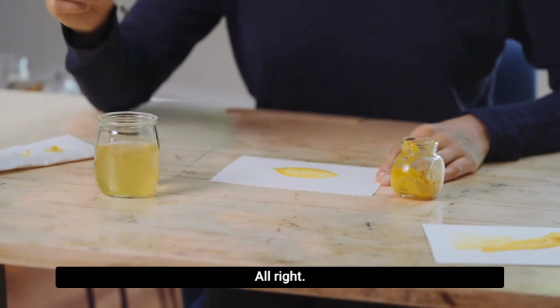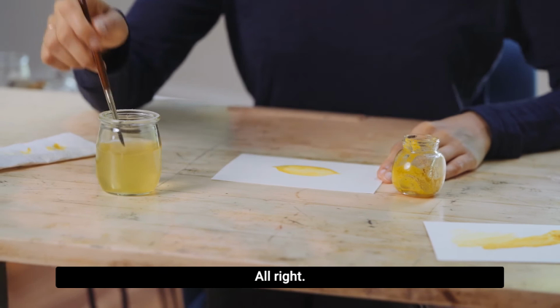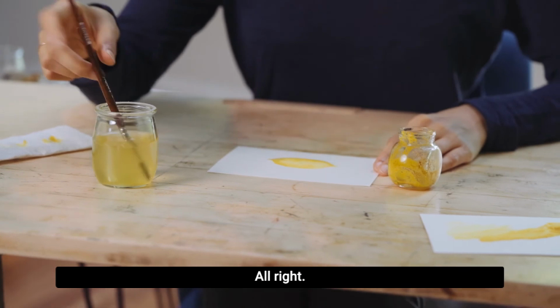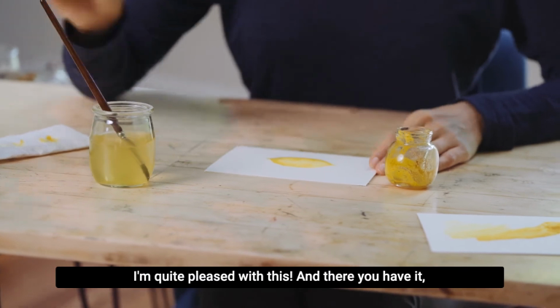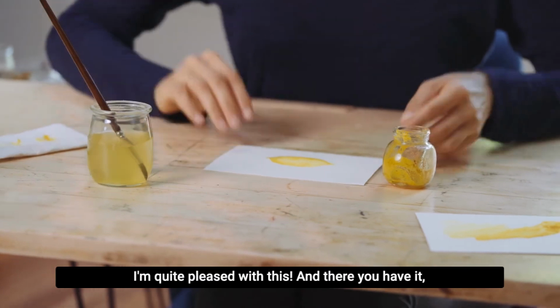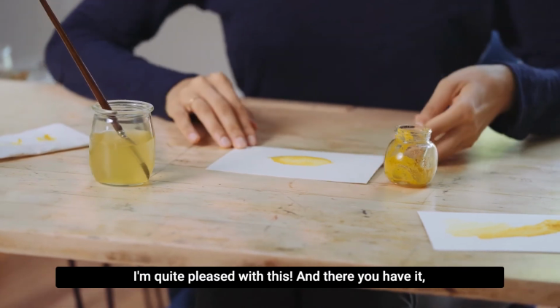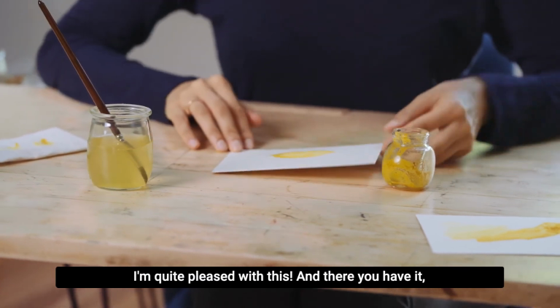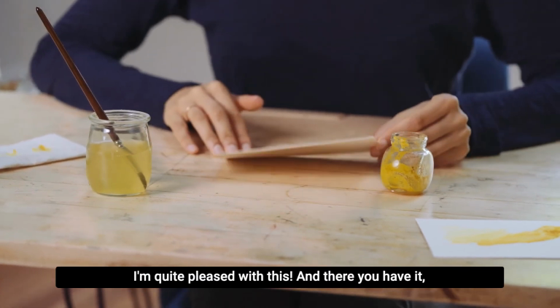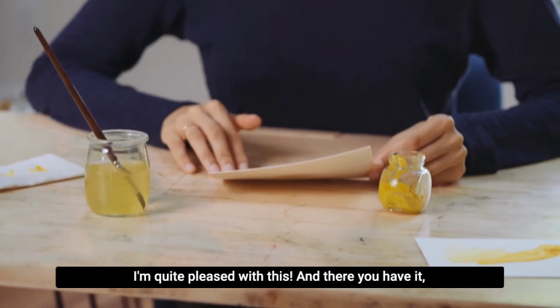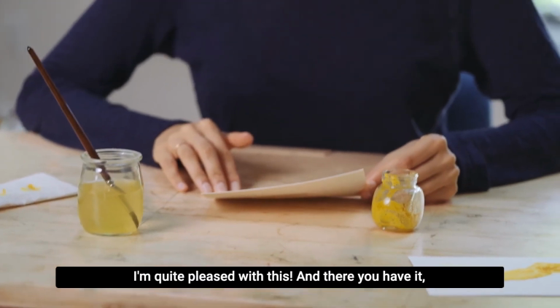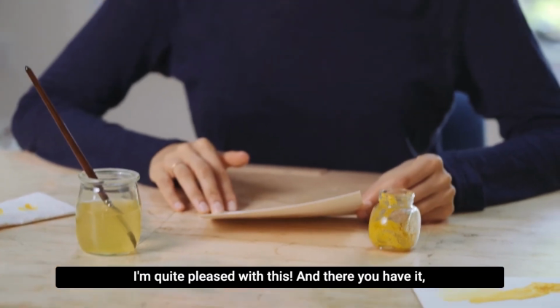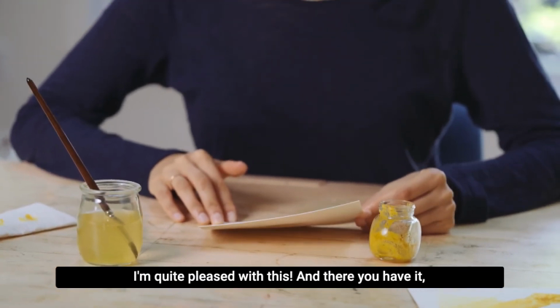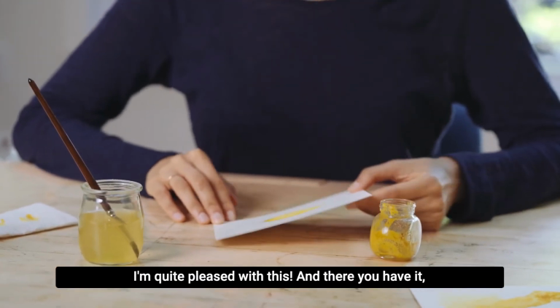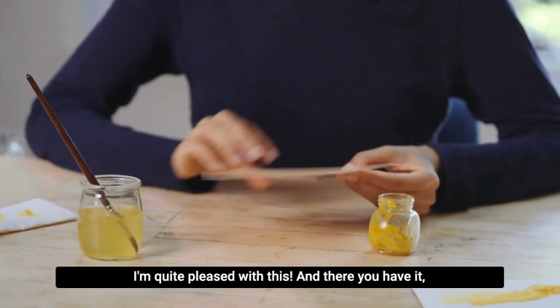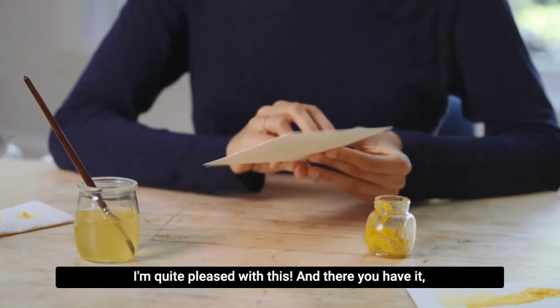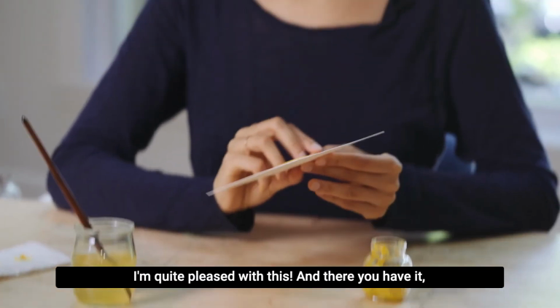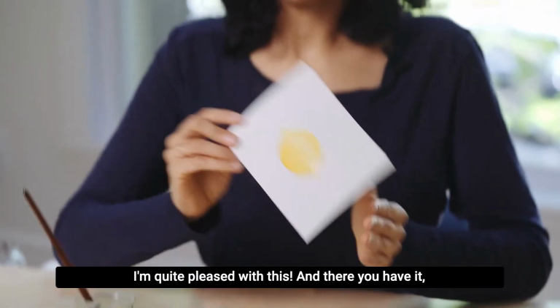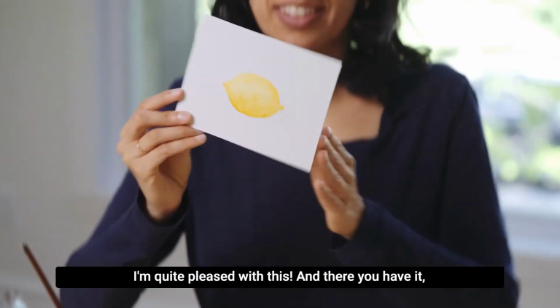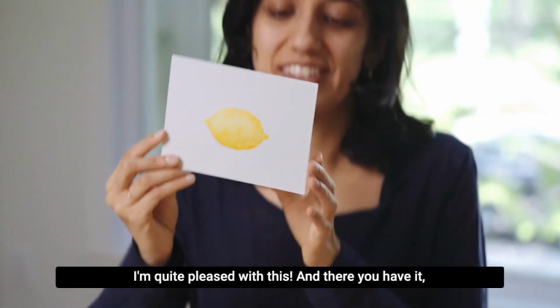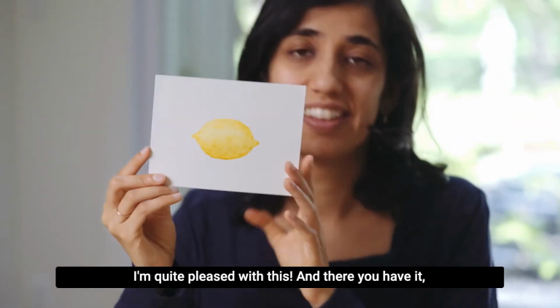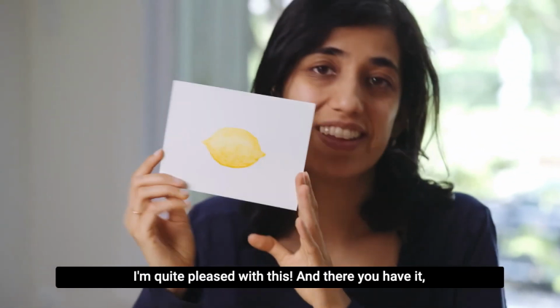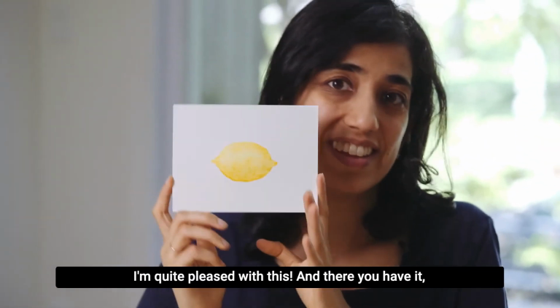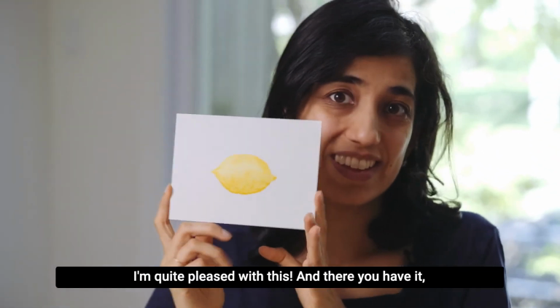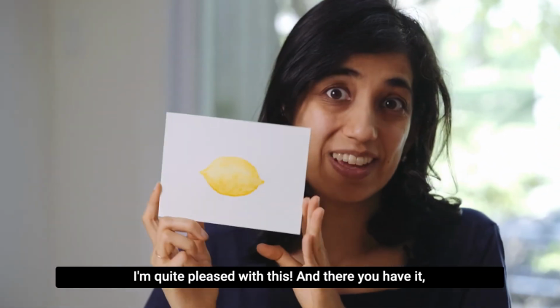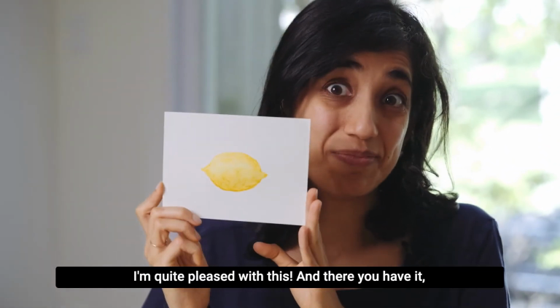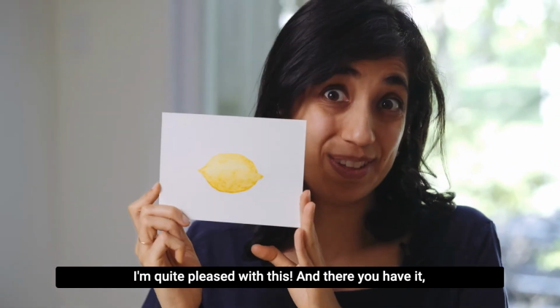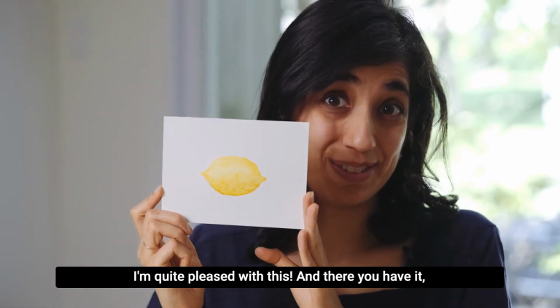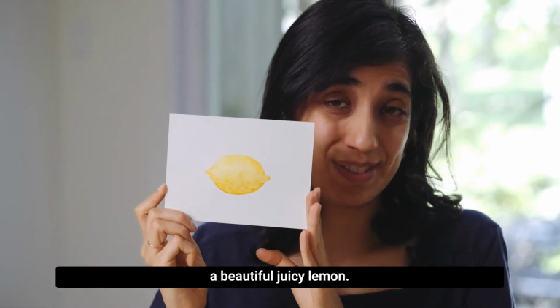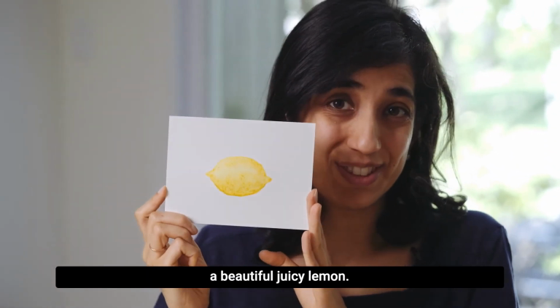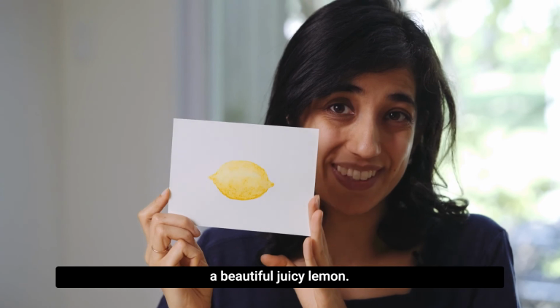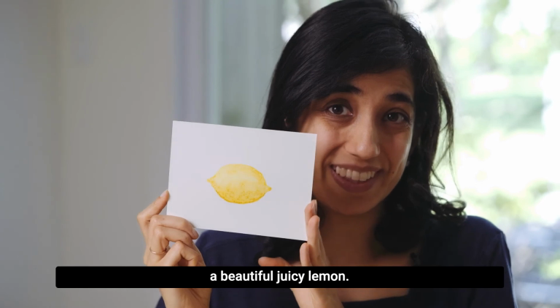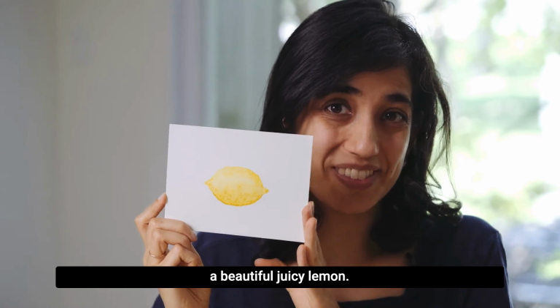I'm quite pleased with this, and there you have it — a beautiful juicy lemon.